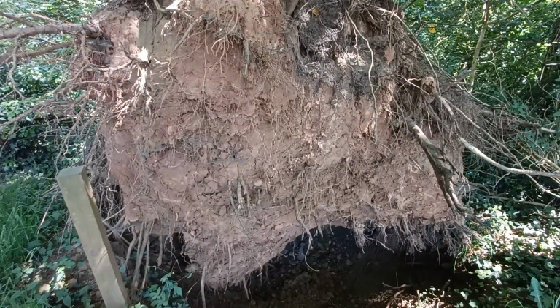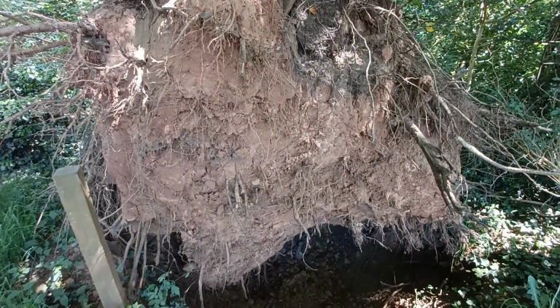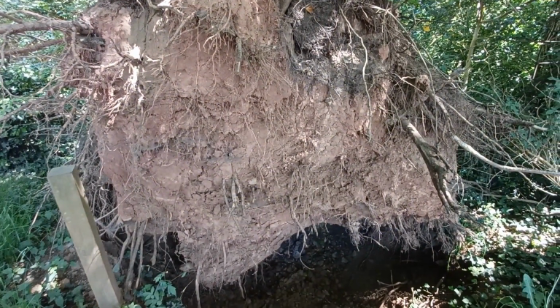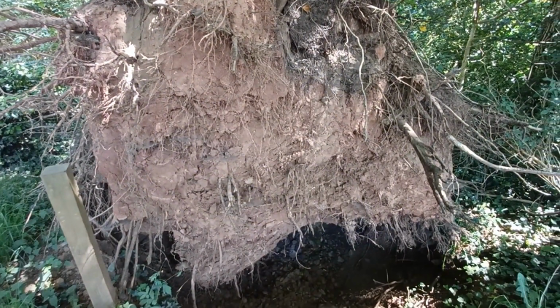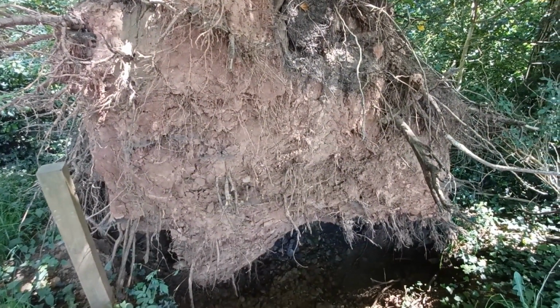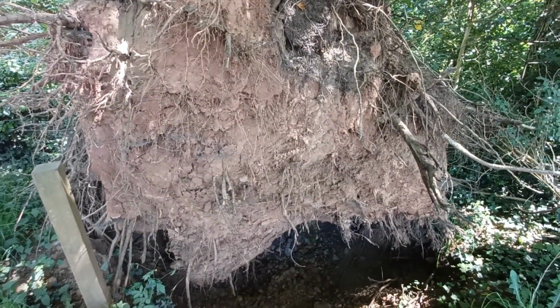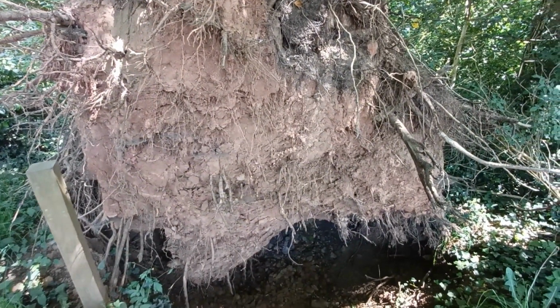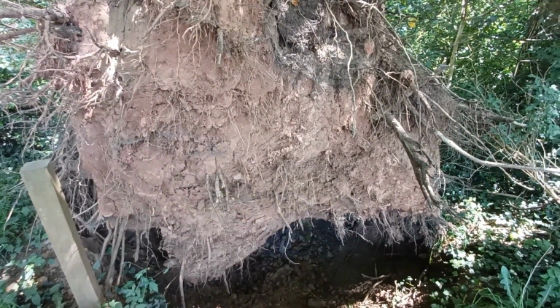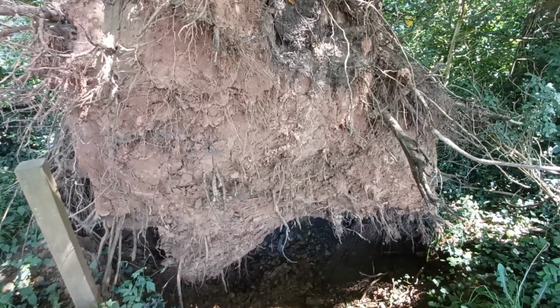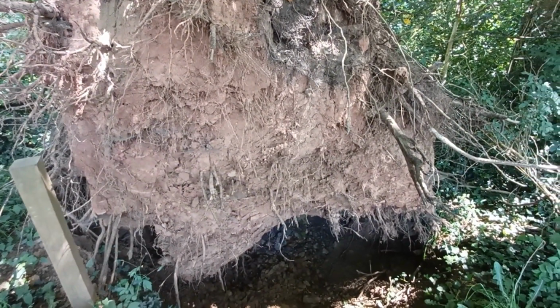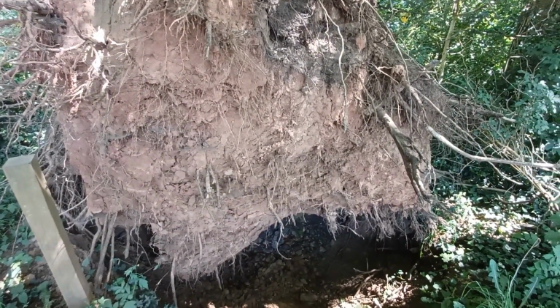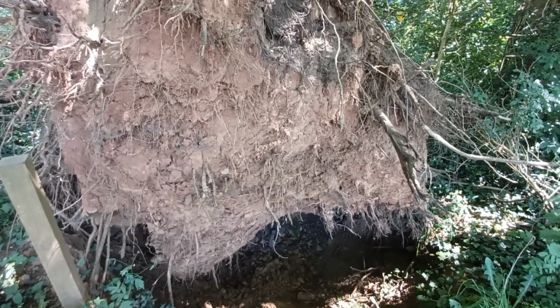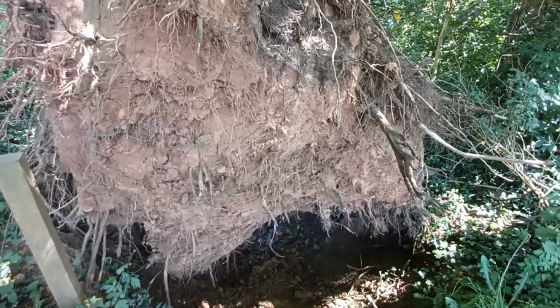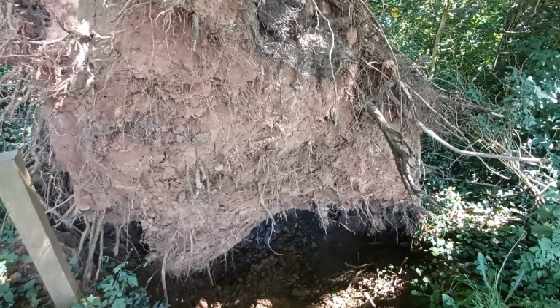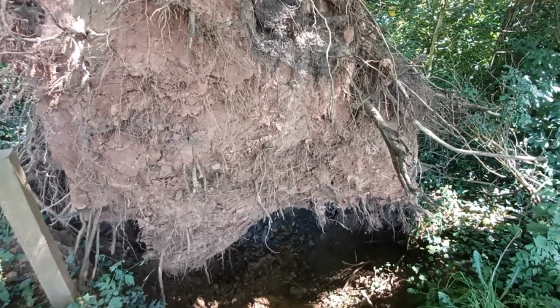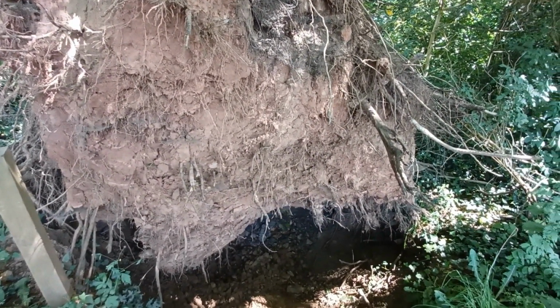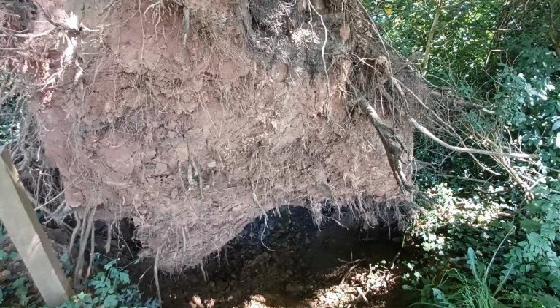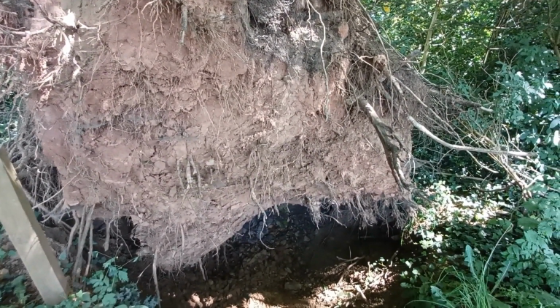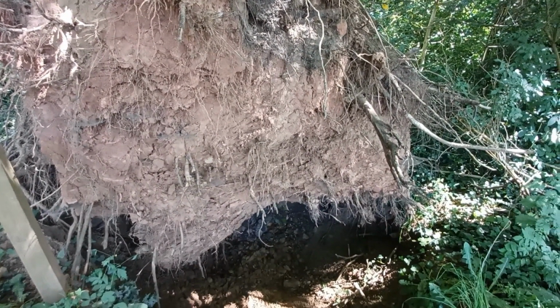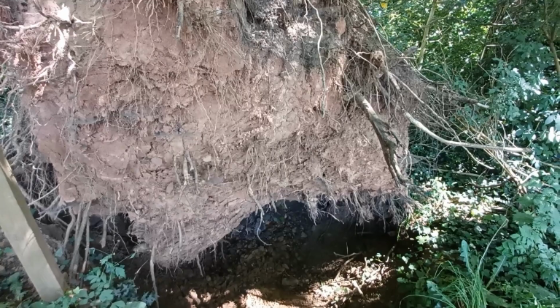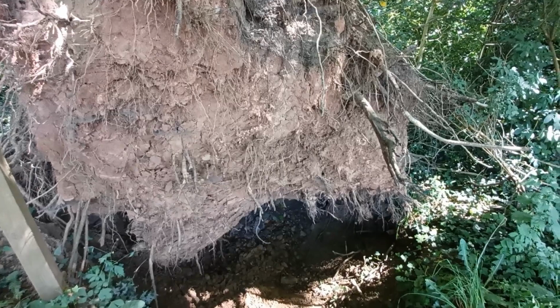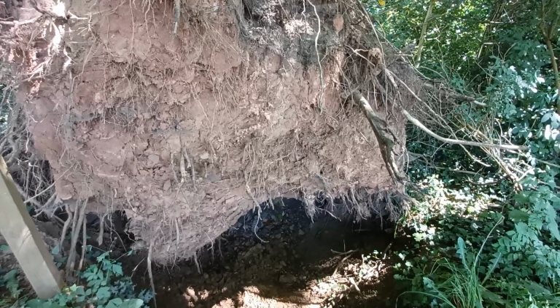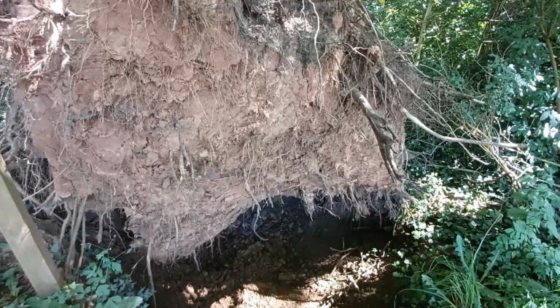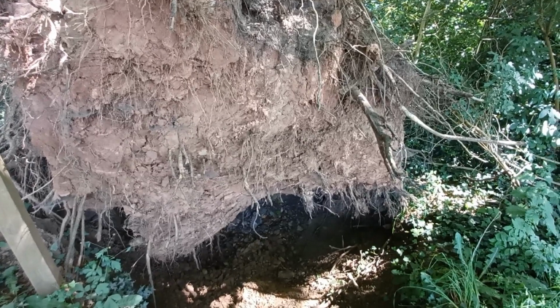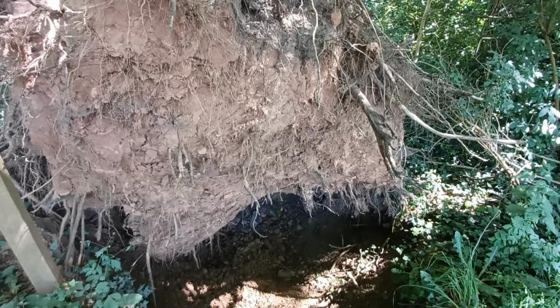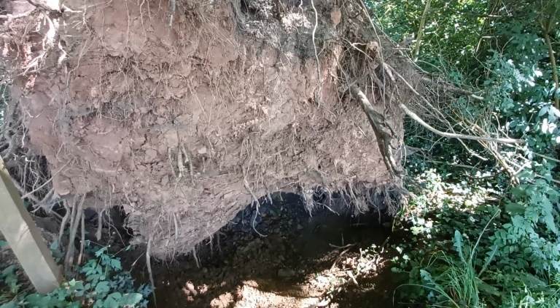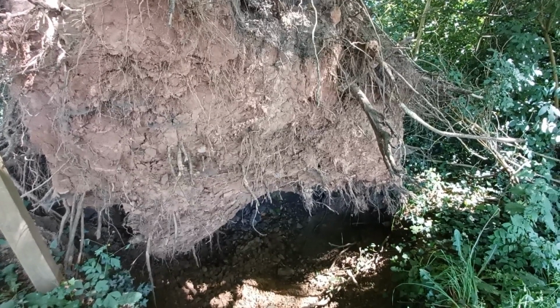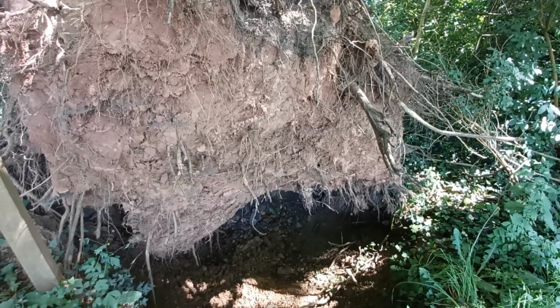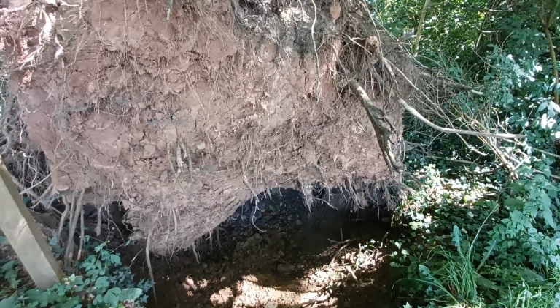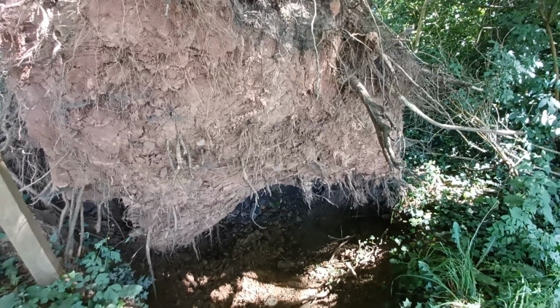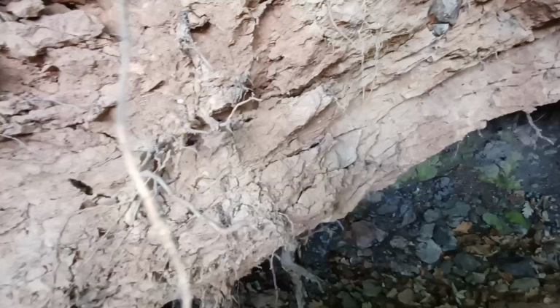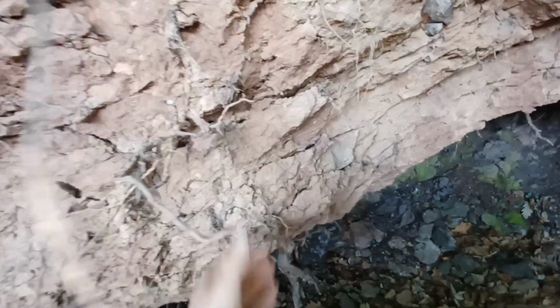In this video I'd like to show you how I collect and prepare loam, which can be used as a substrate for salamanders and terrestrial newts.